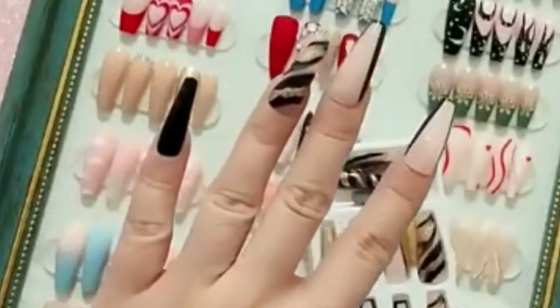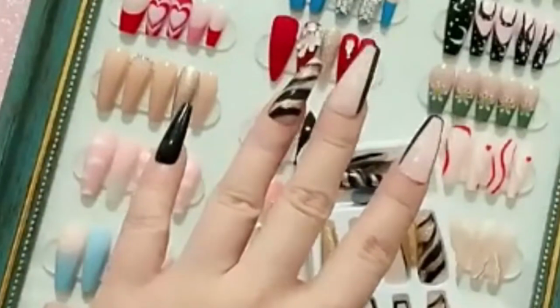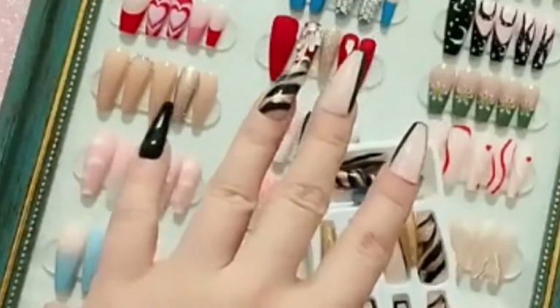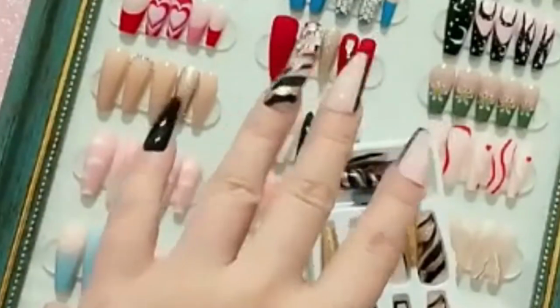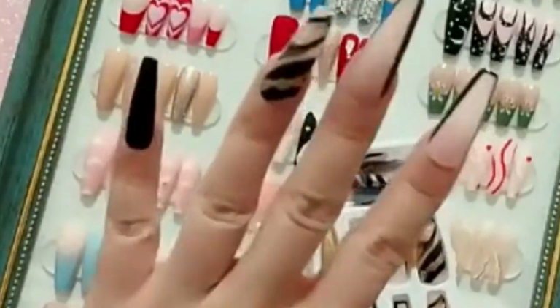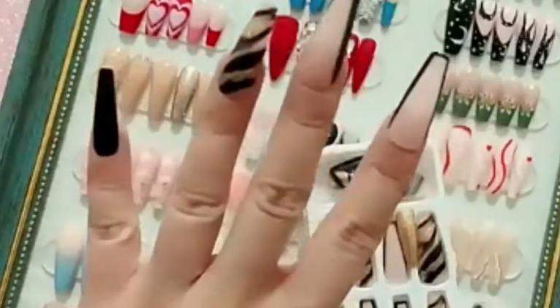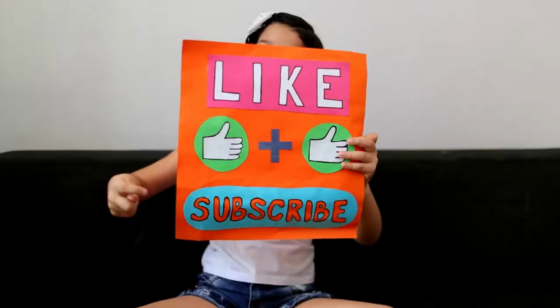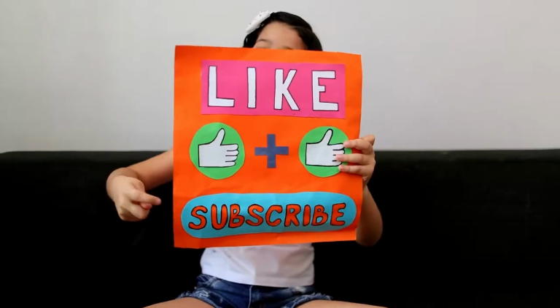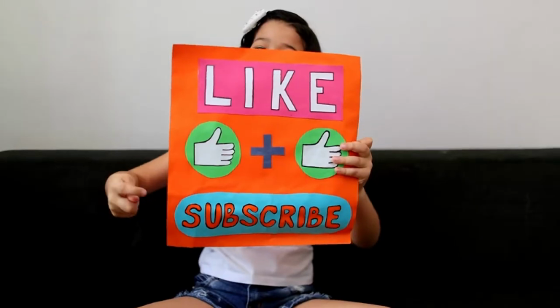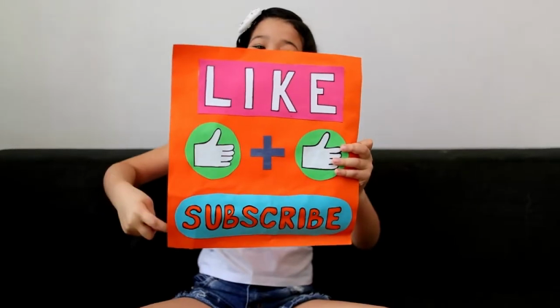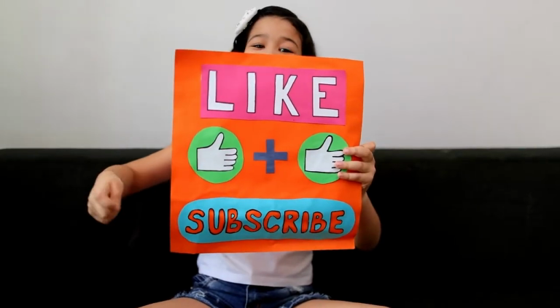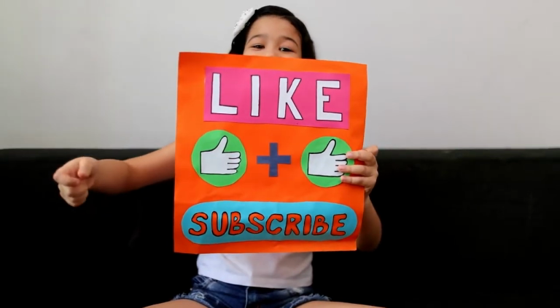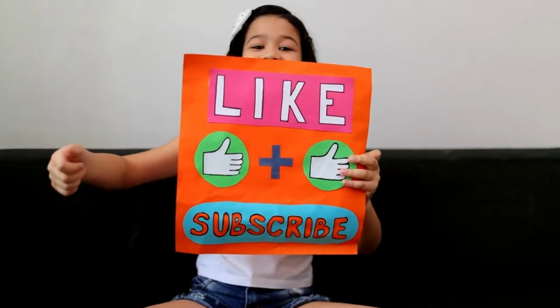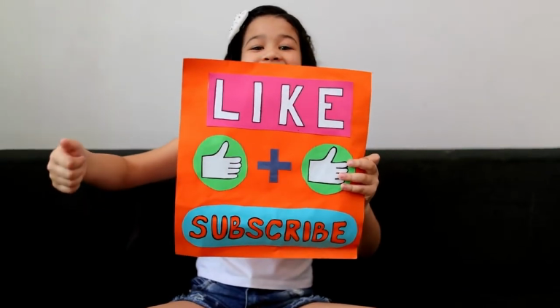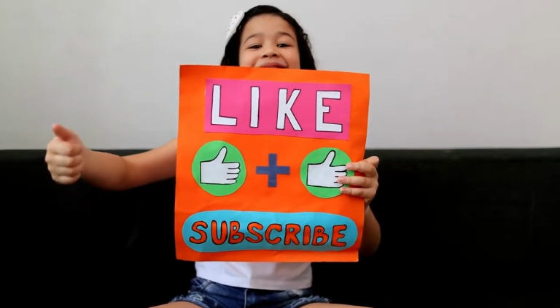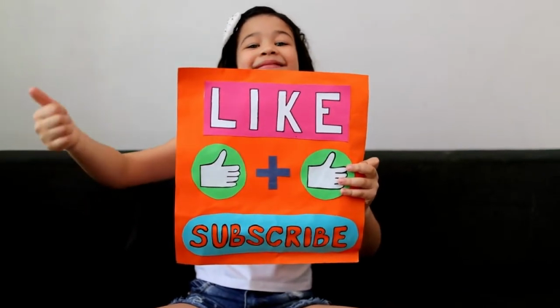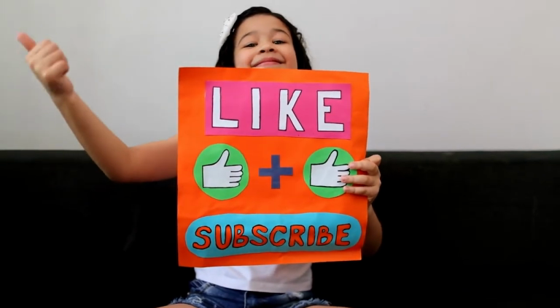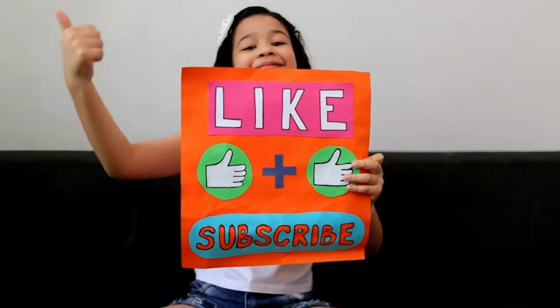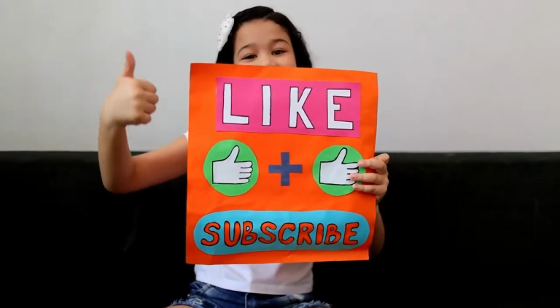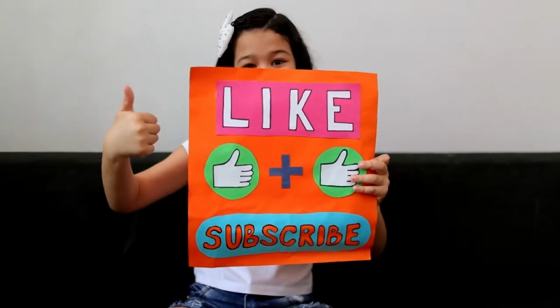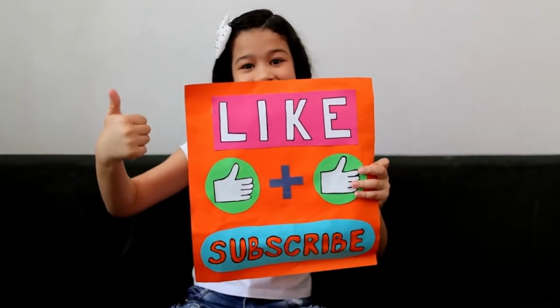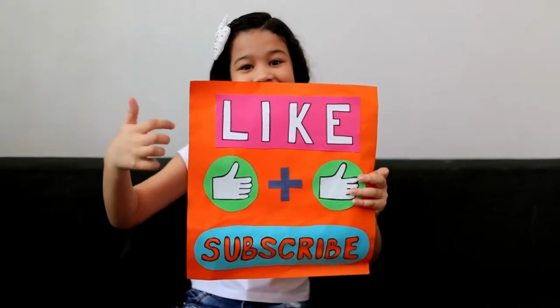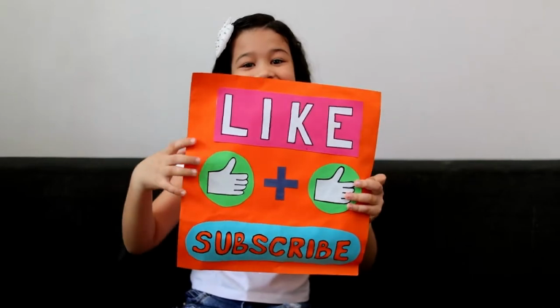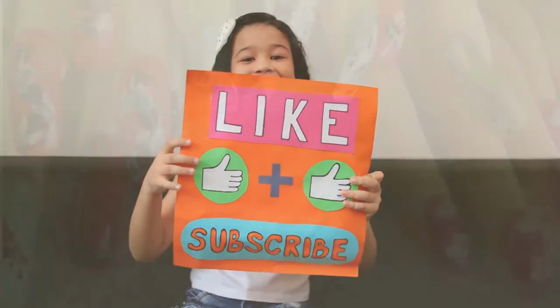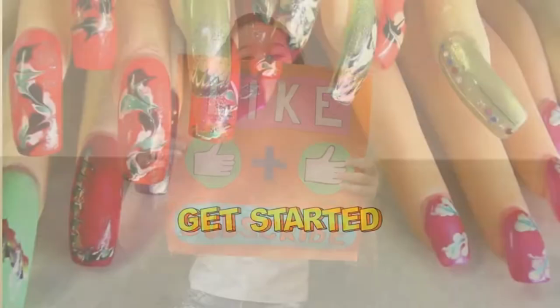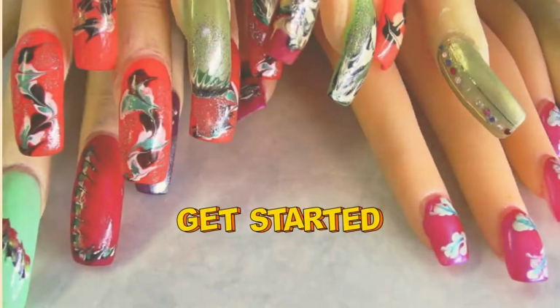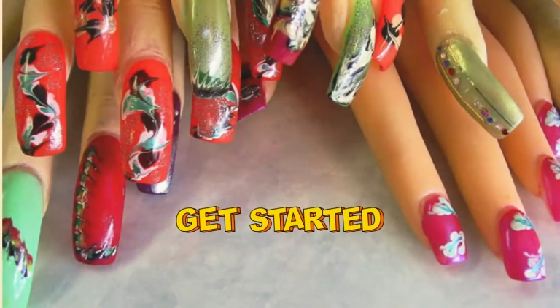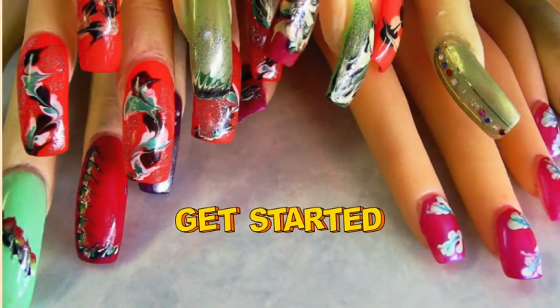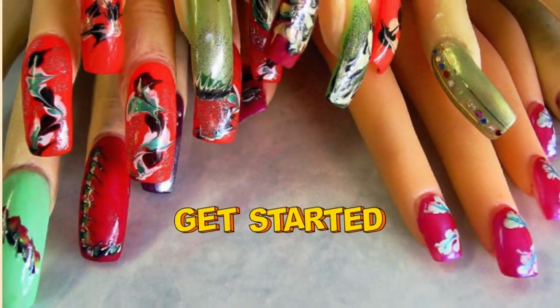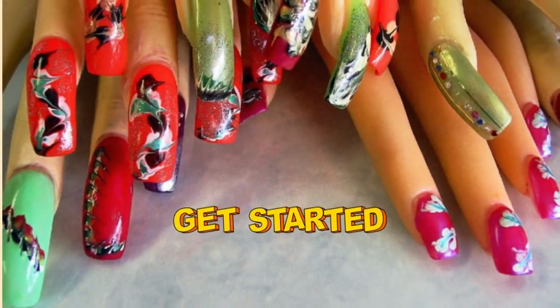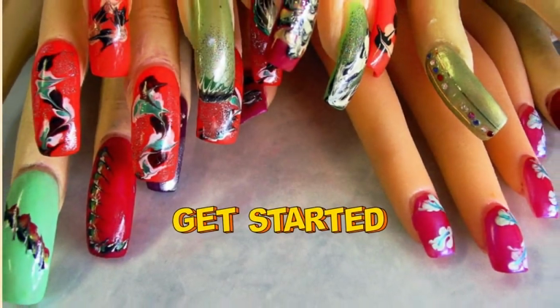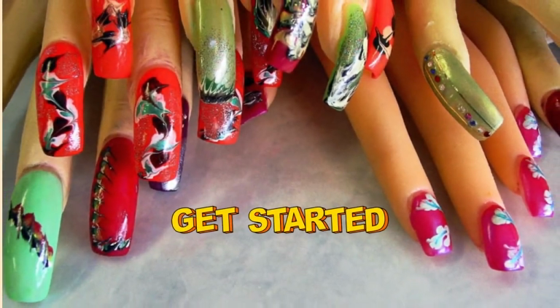Before we start, please support this channel by hitting the like, share, and subscribe buttons. Let's get started.